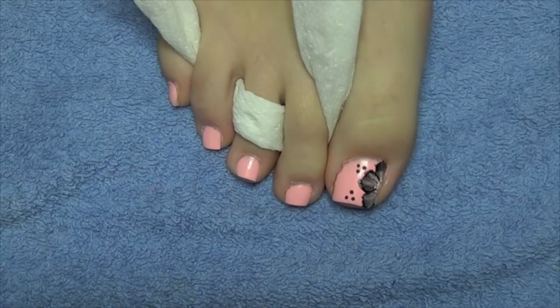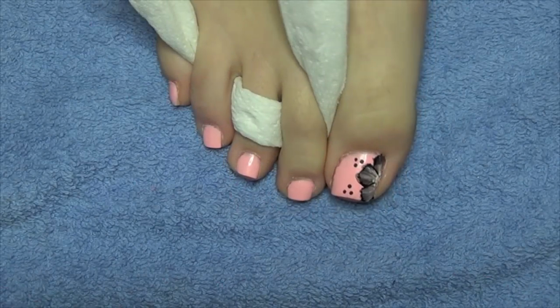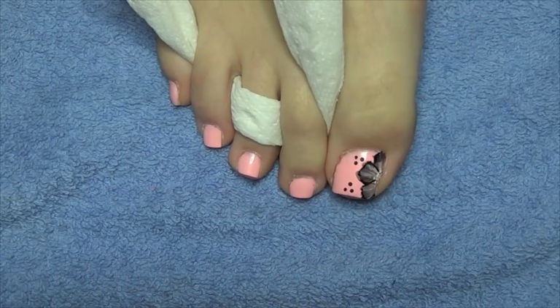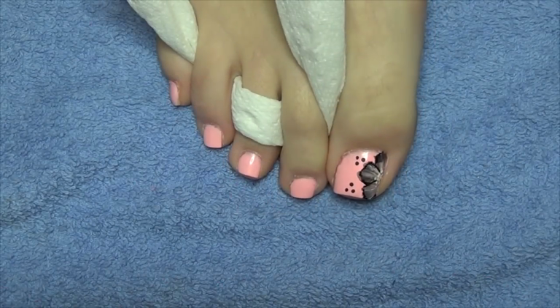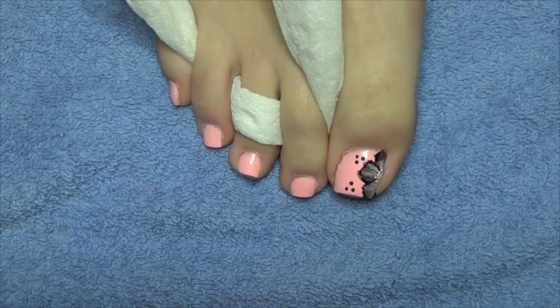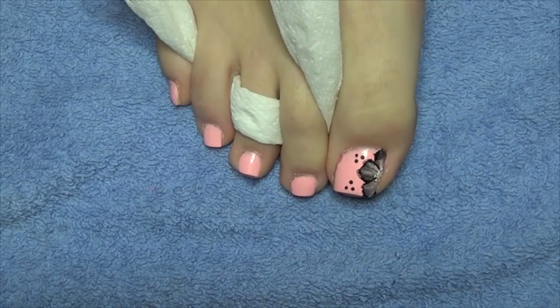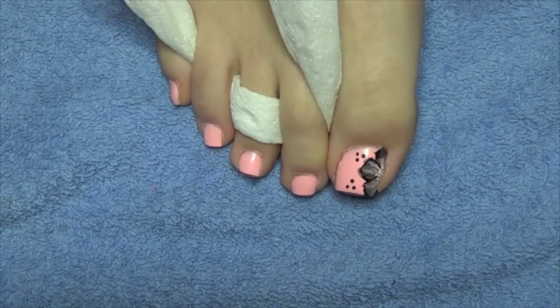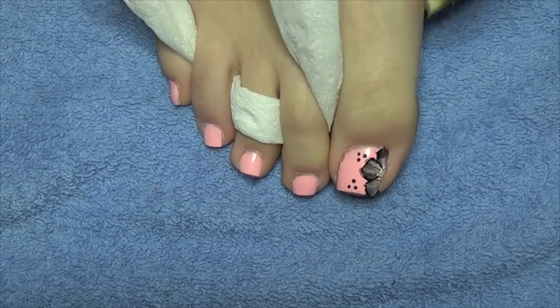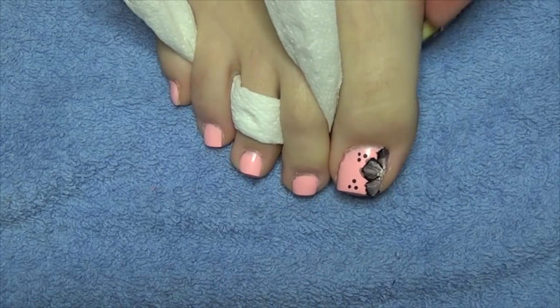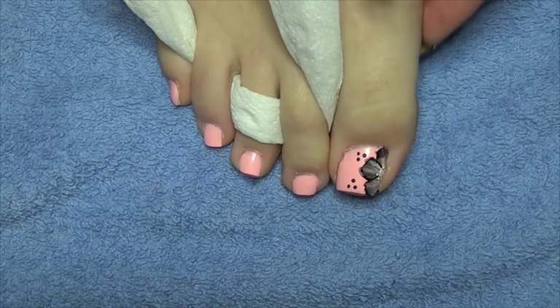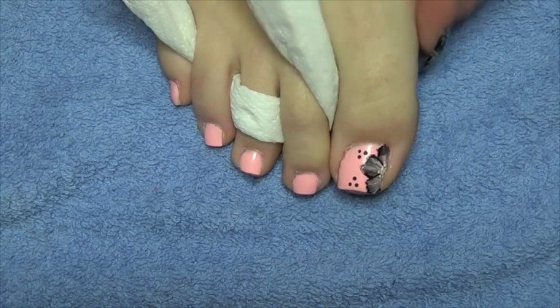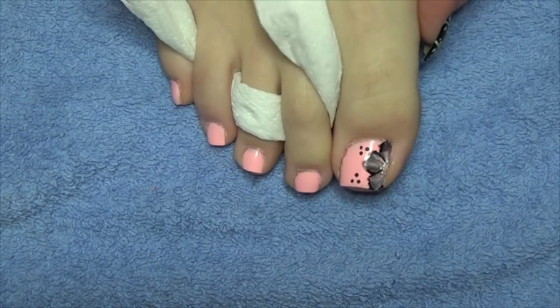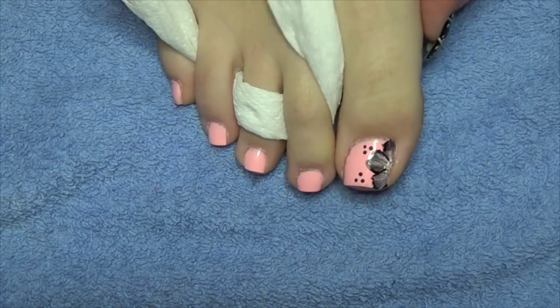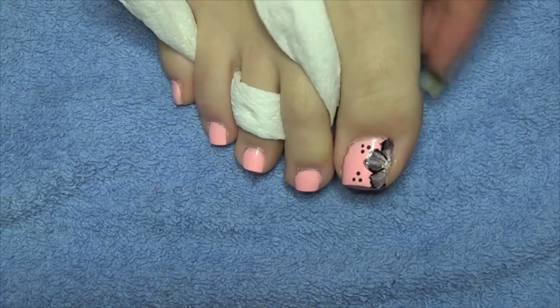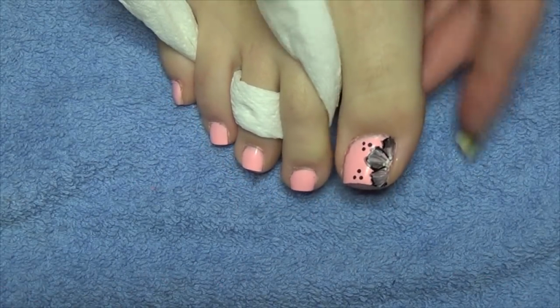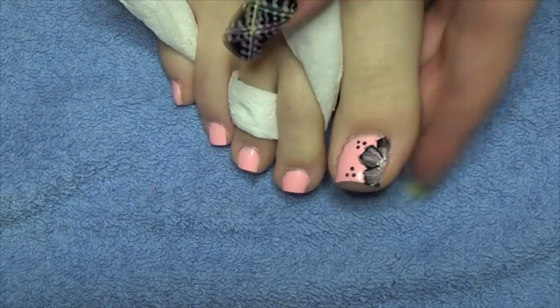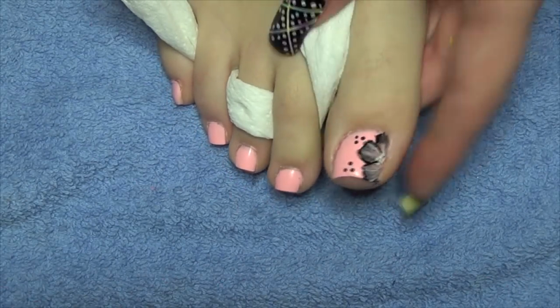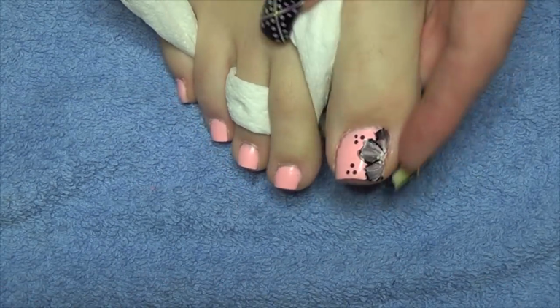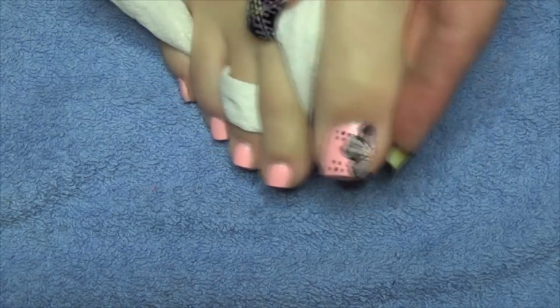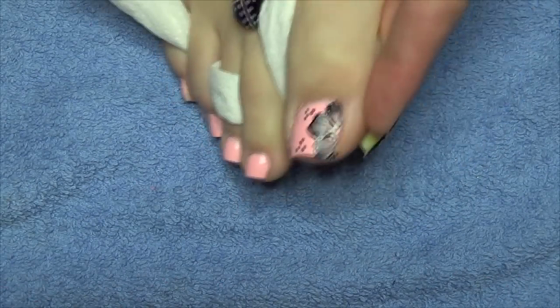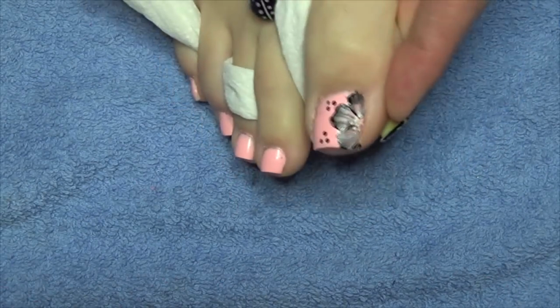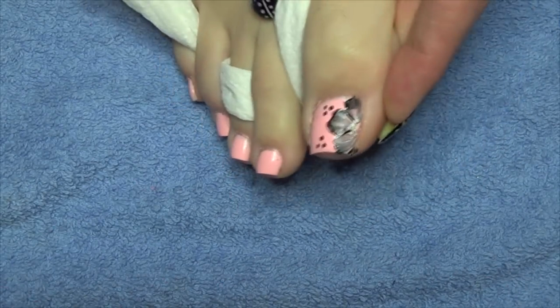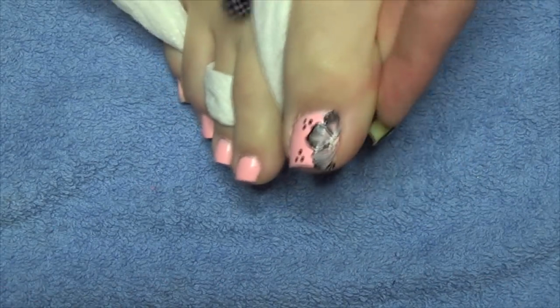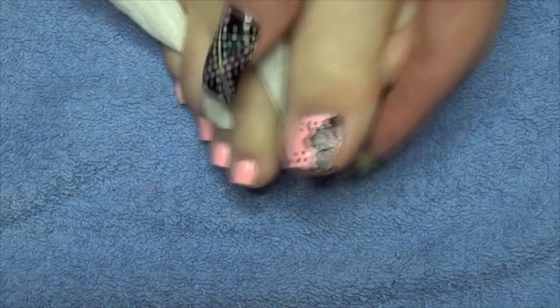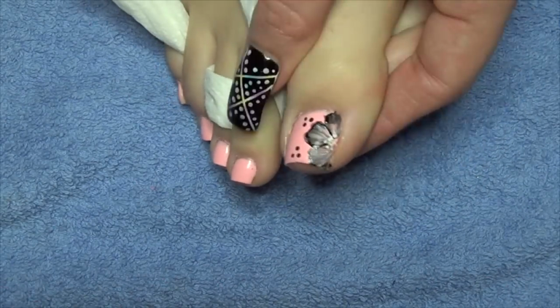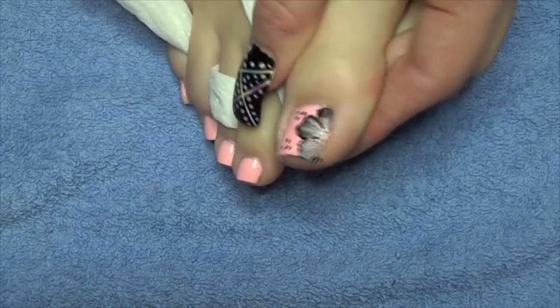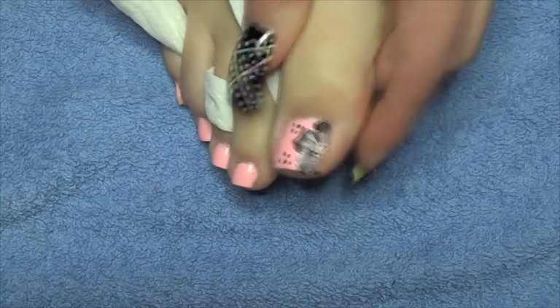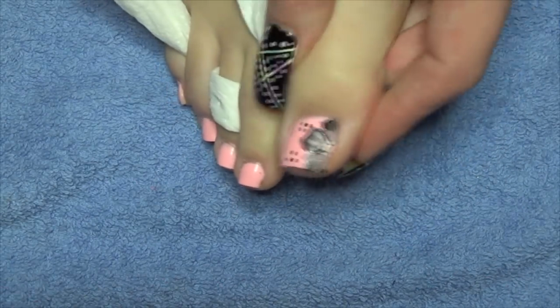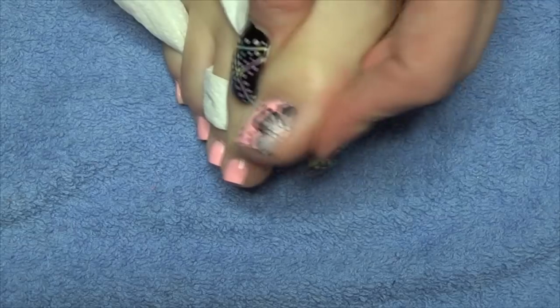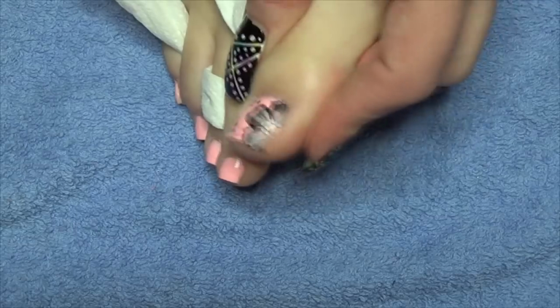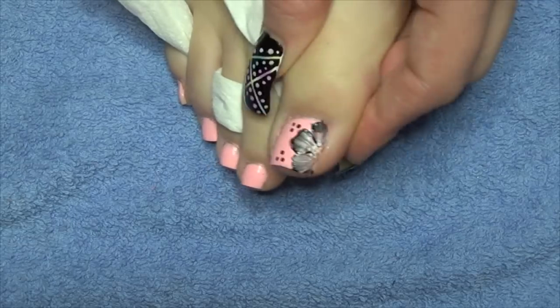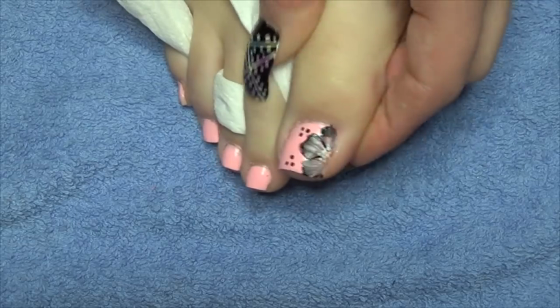Hi guys, for this week's toenail art design what we're going to be doing is the one stroke technique to create this flower.